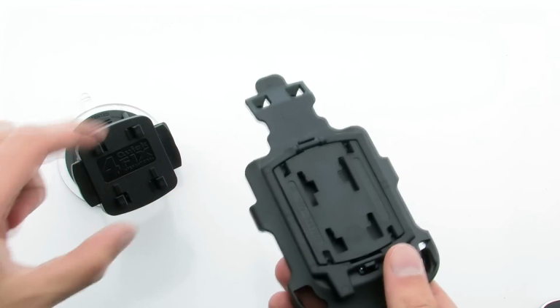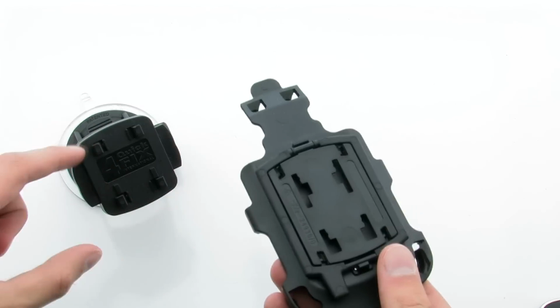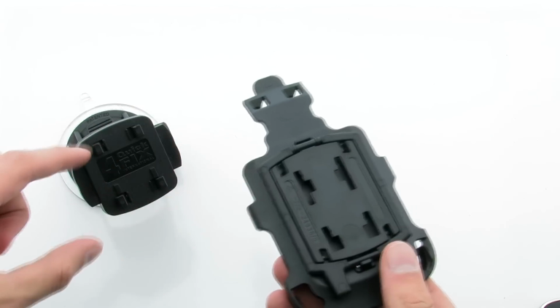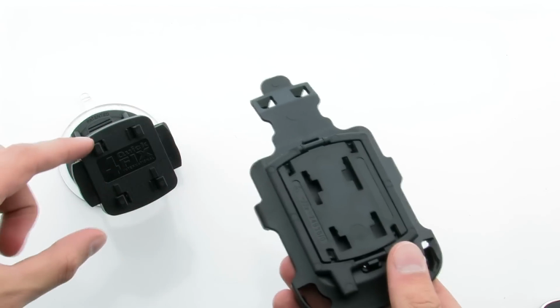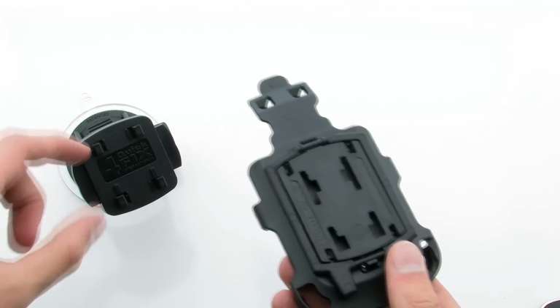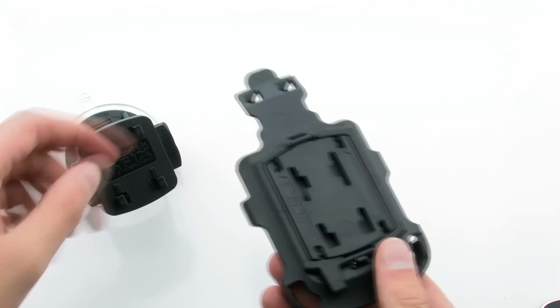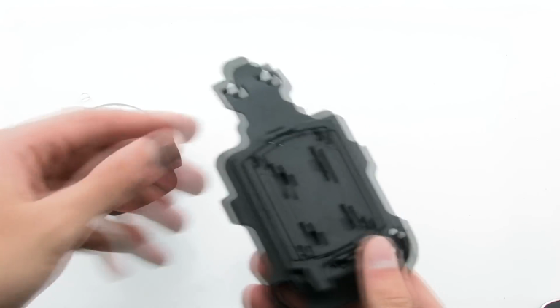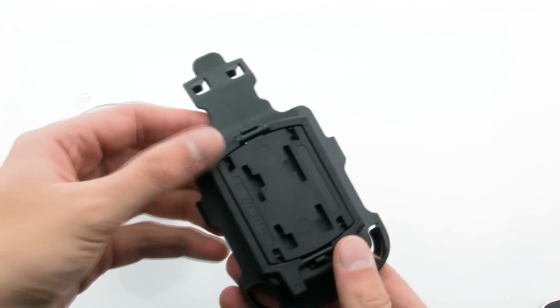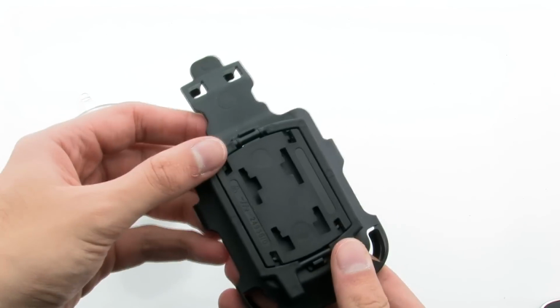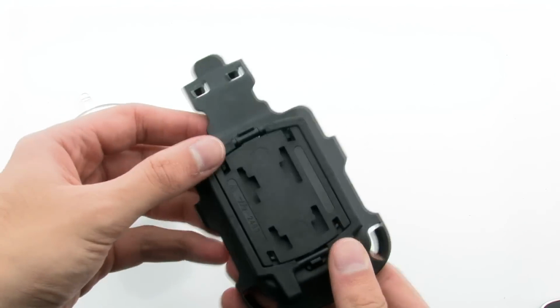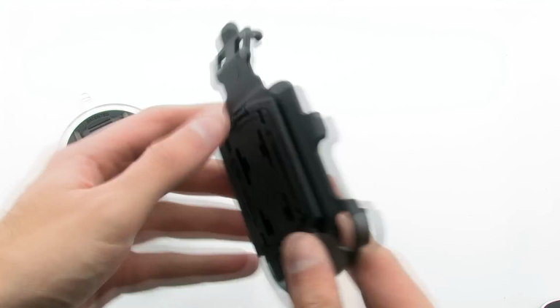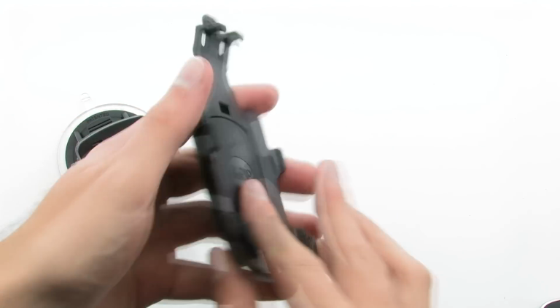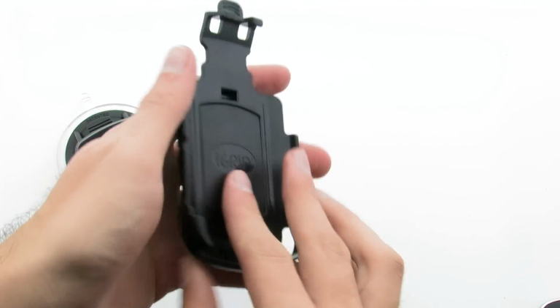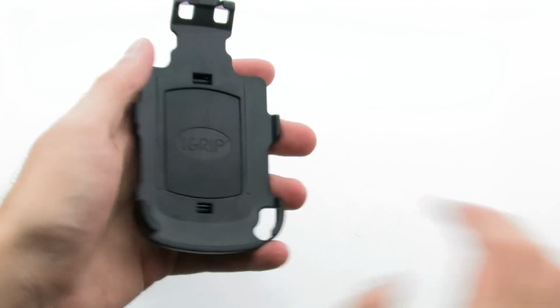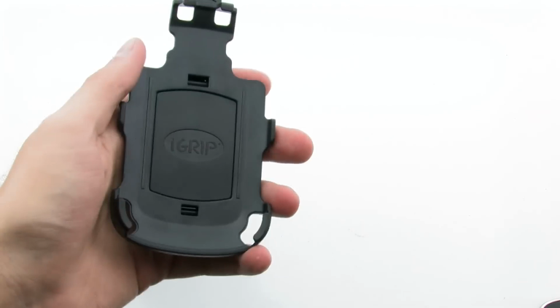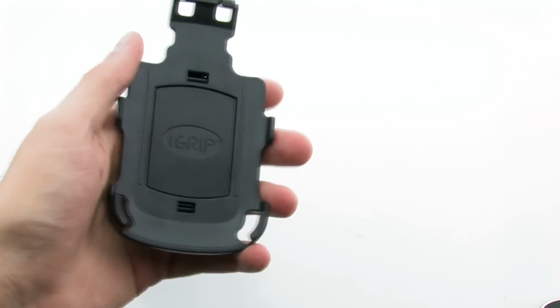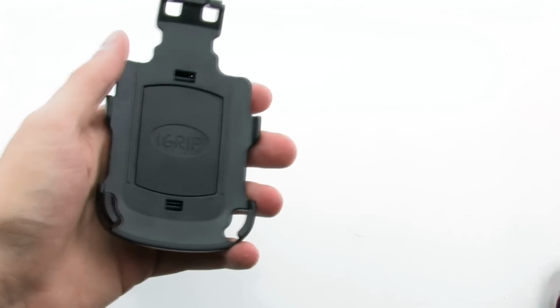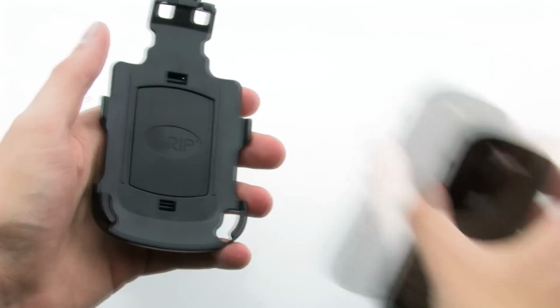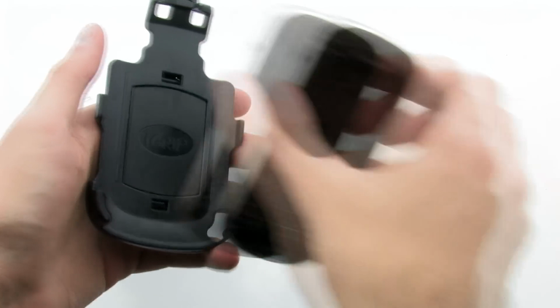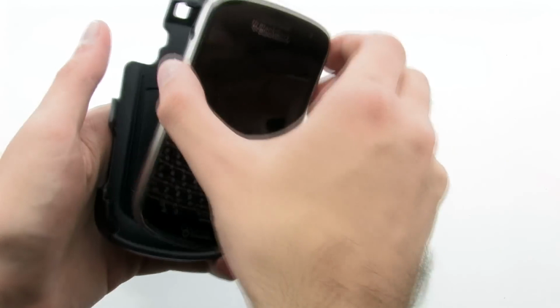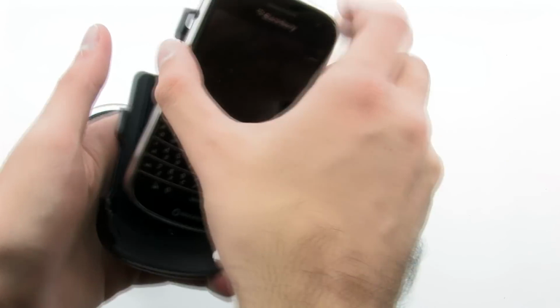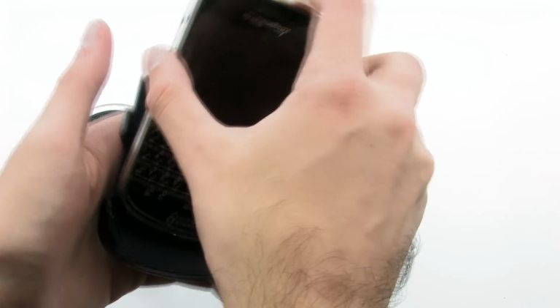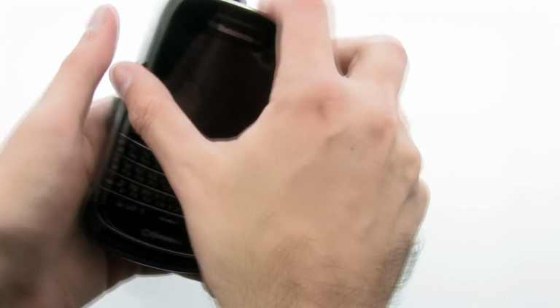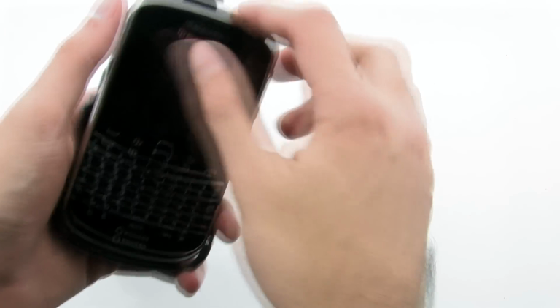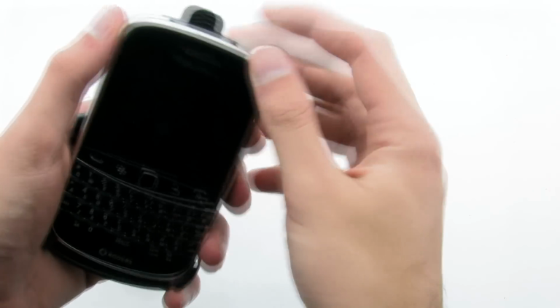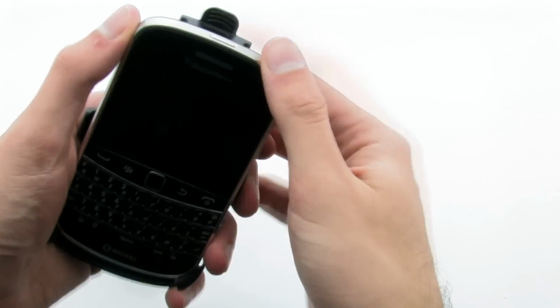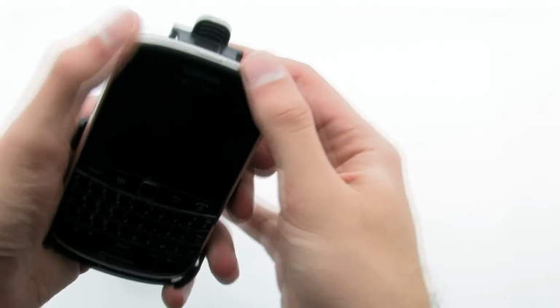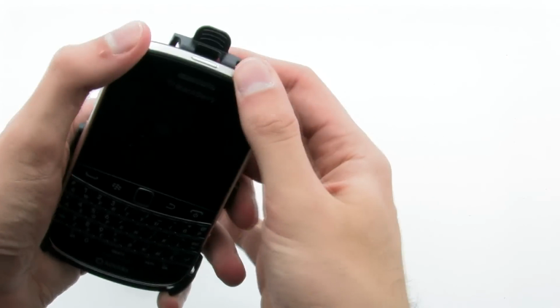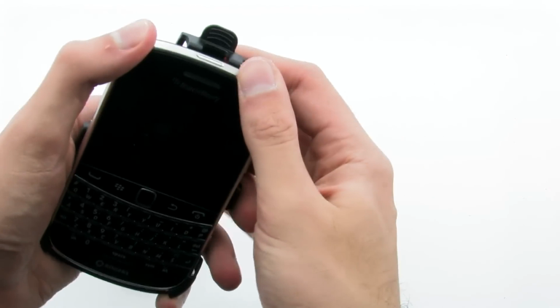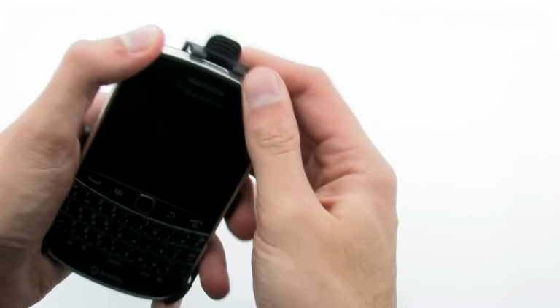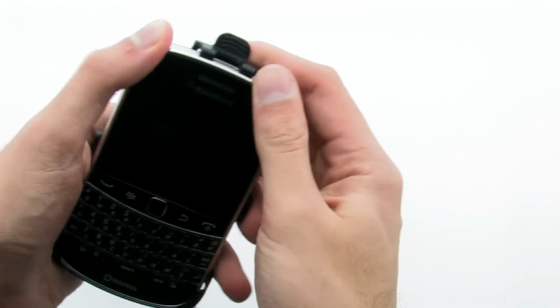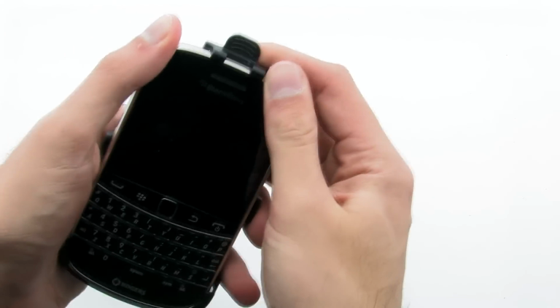The iGrip Perfect Fit Traveler Kit for the BlackBerry Bold 9900 and 9930.